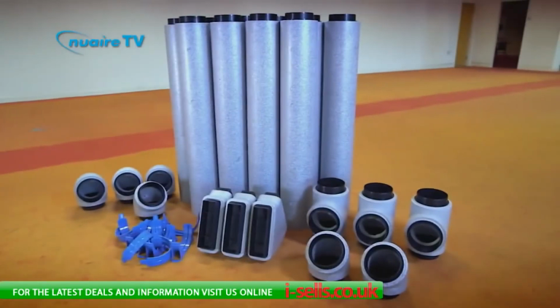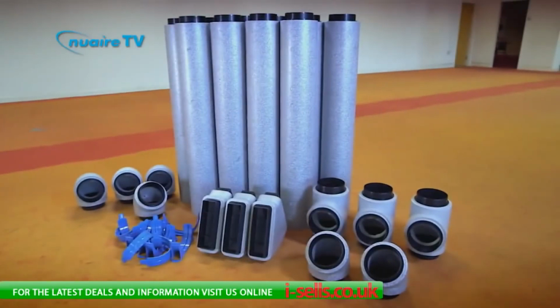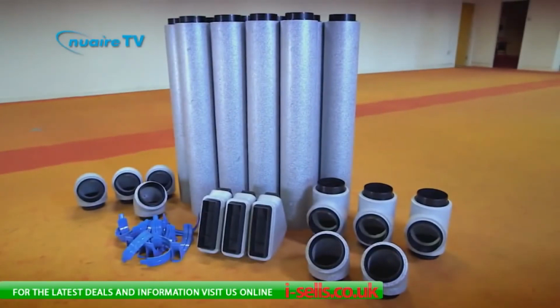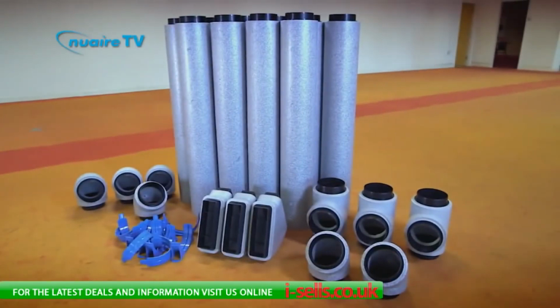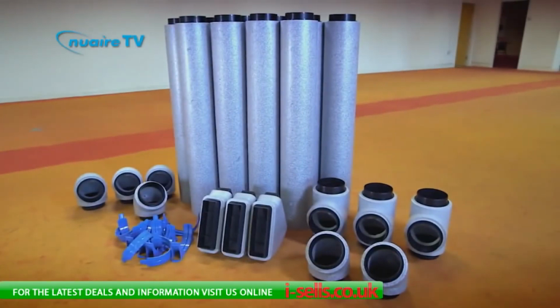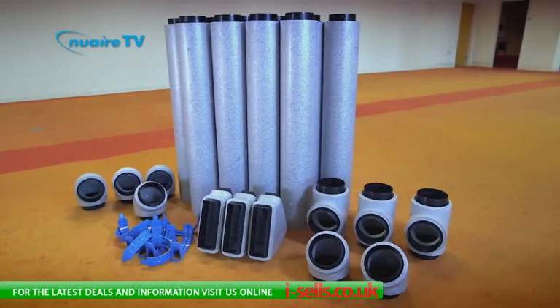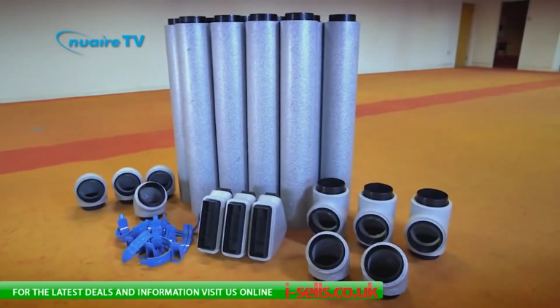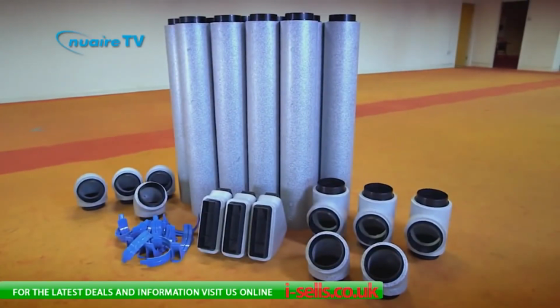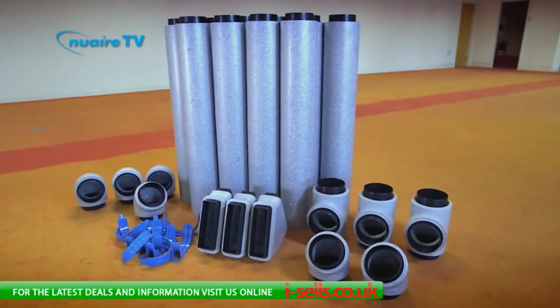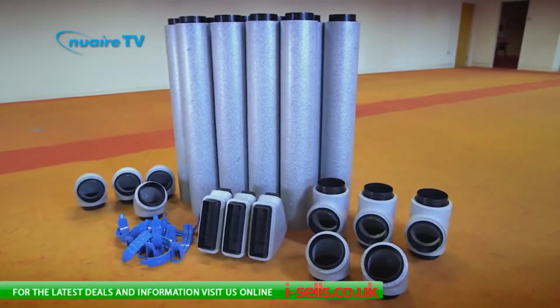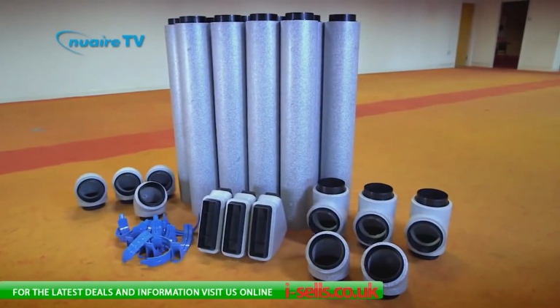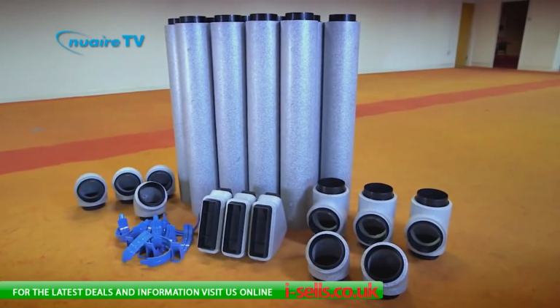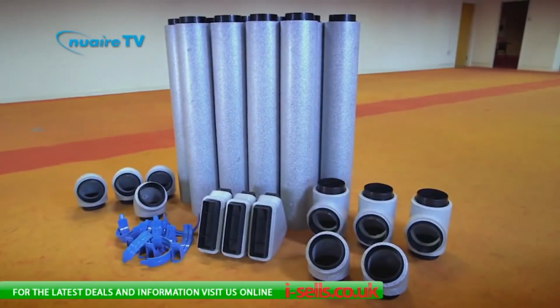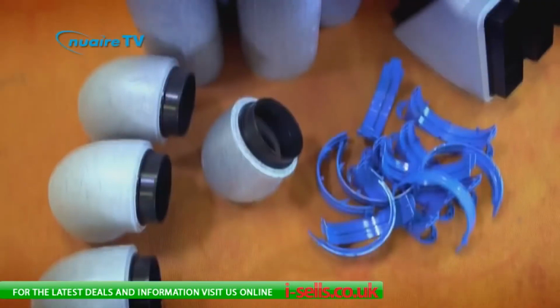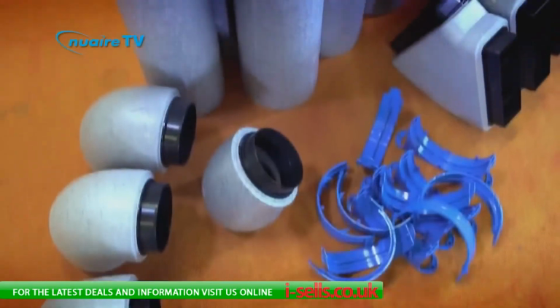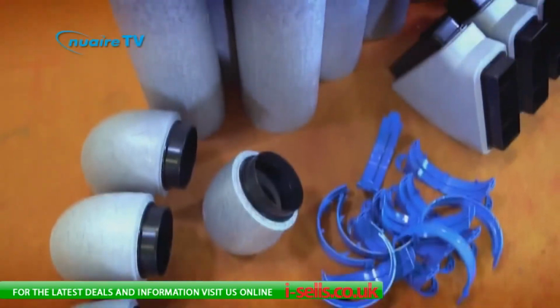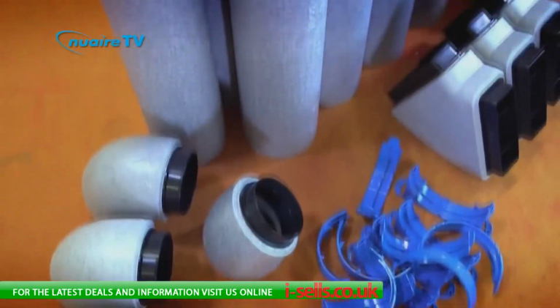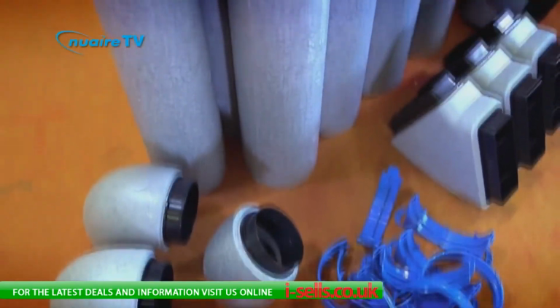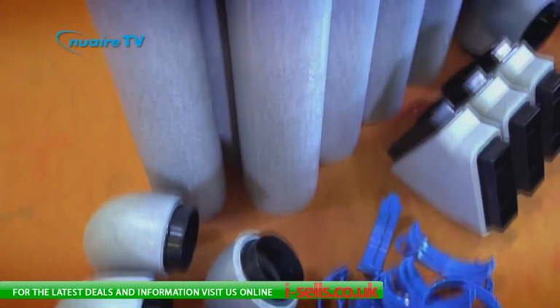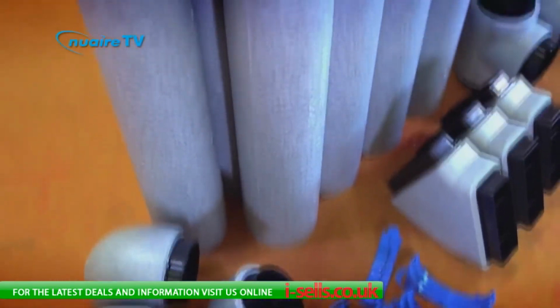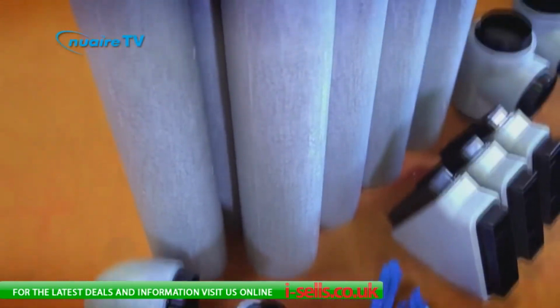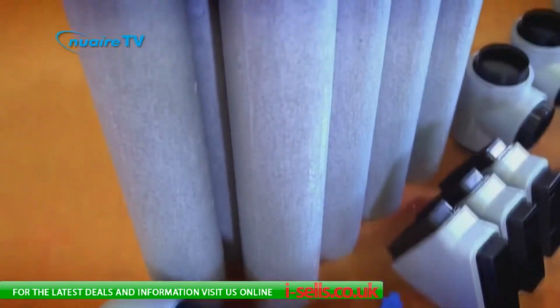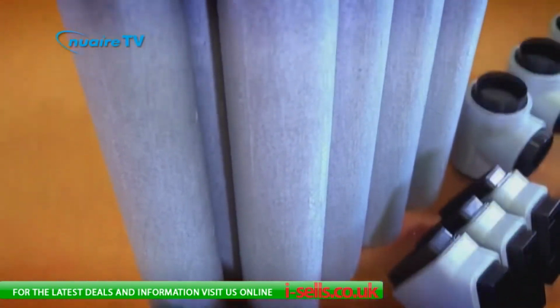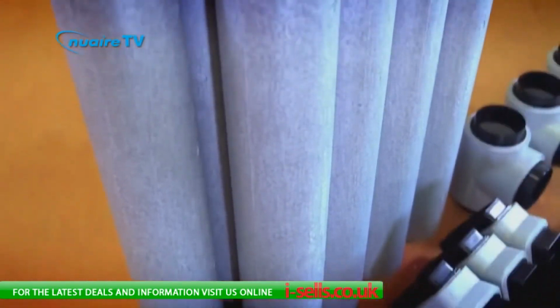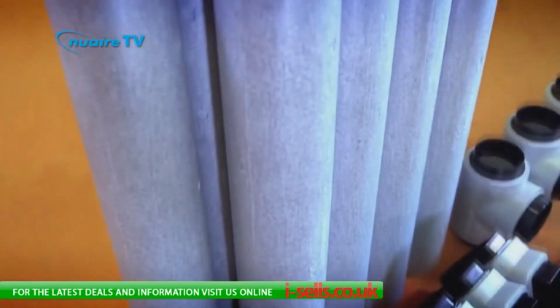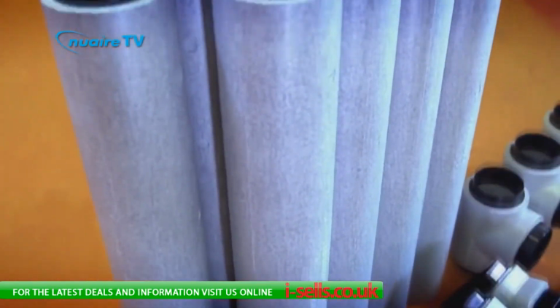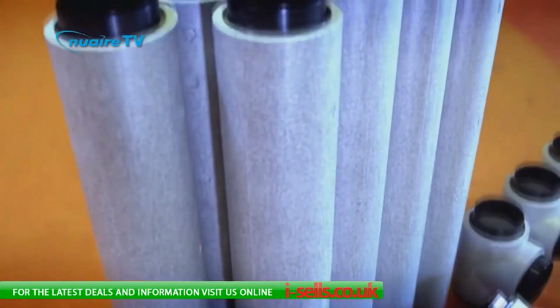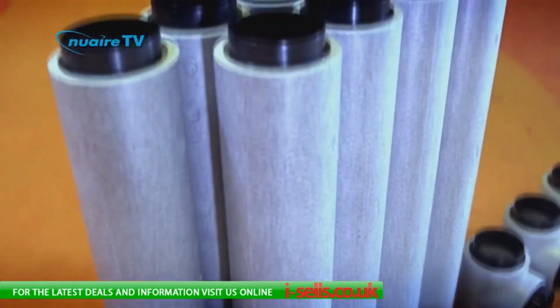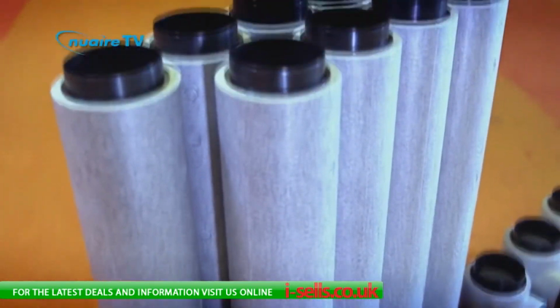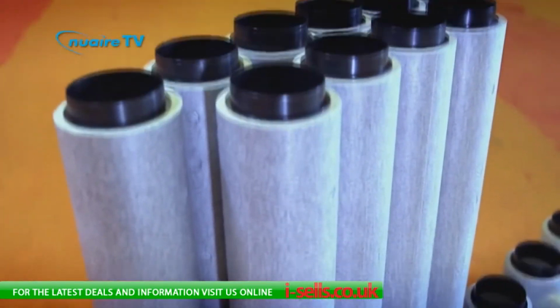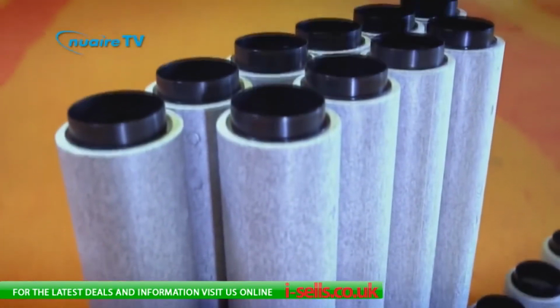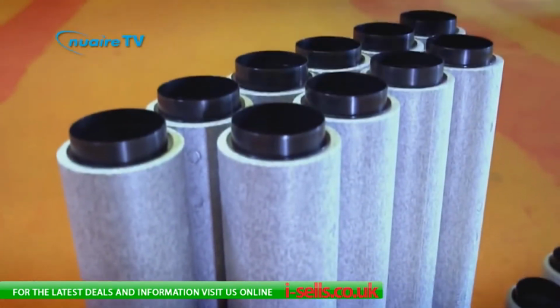New Air's Duckmaster Thermal won't just meet building regs — it'll help you get the job done in half the time. And as we know, time is money.